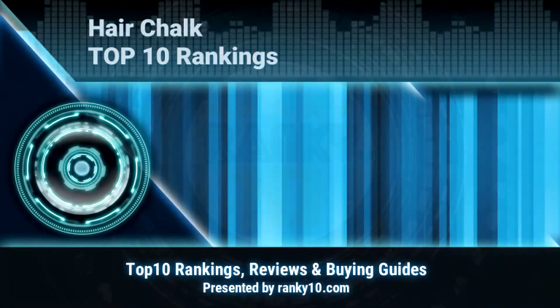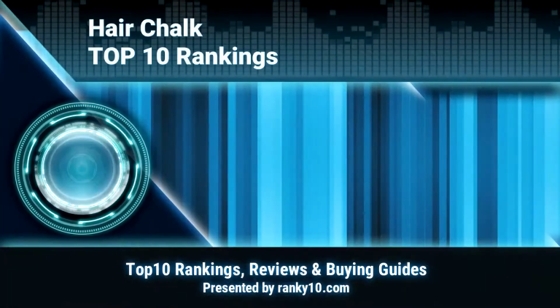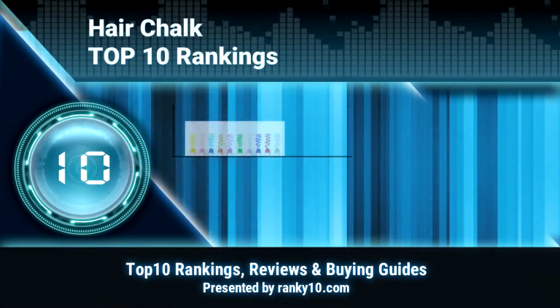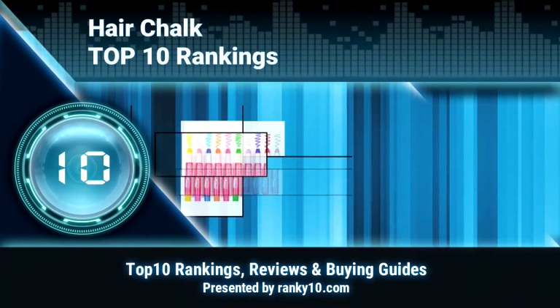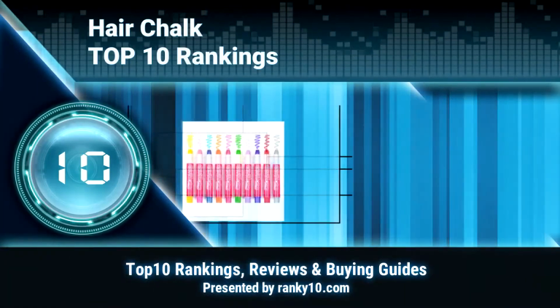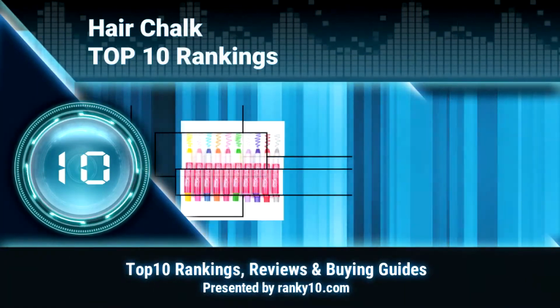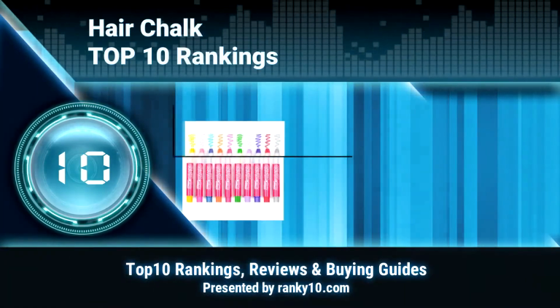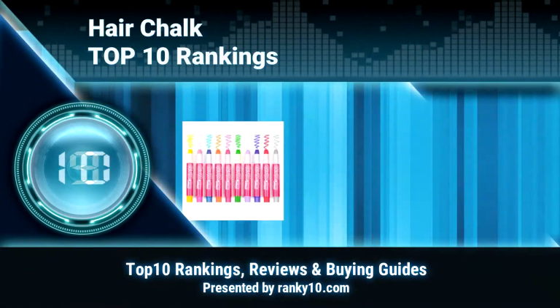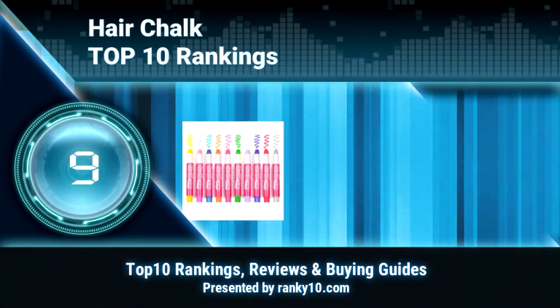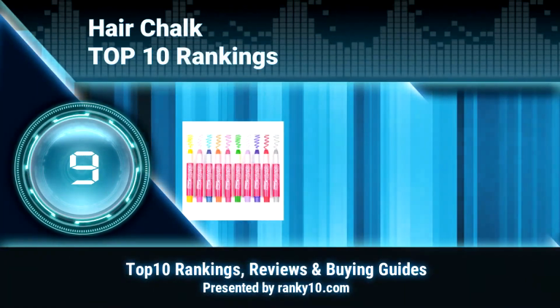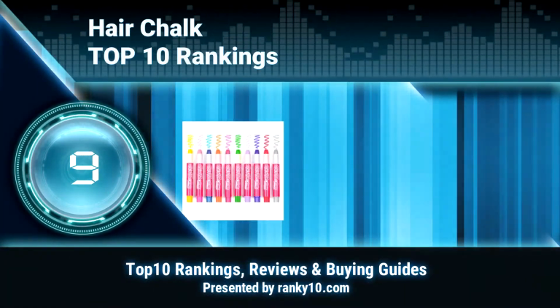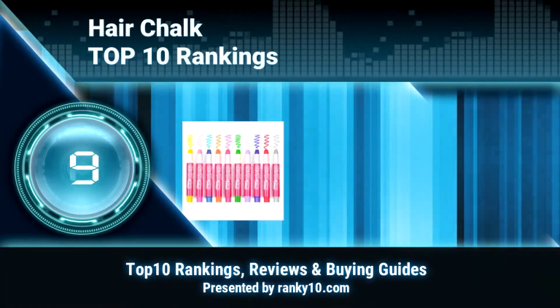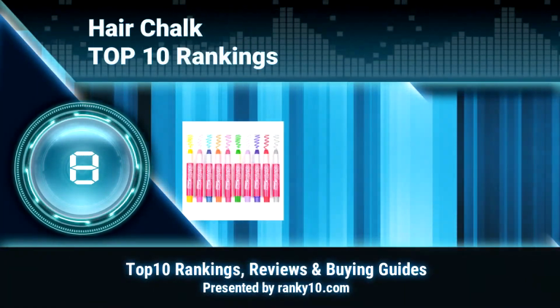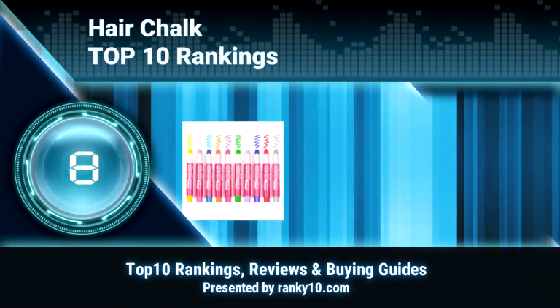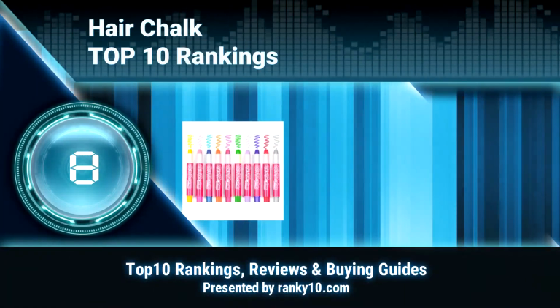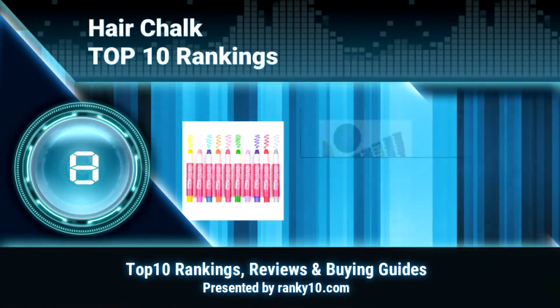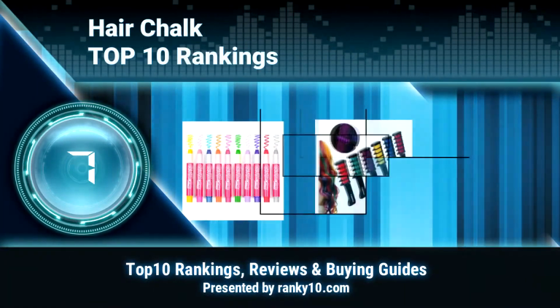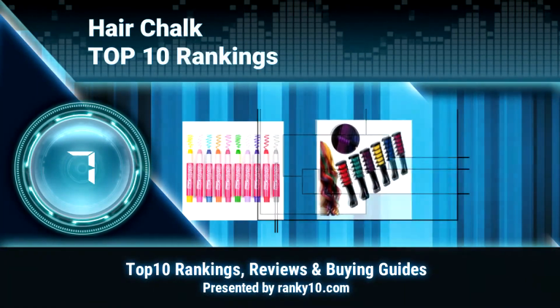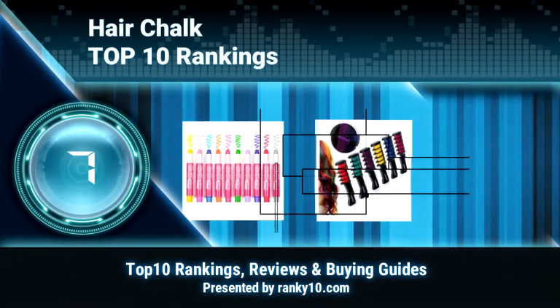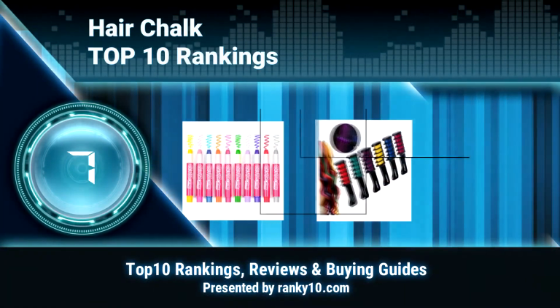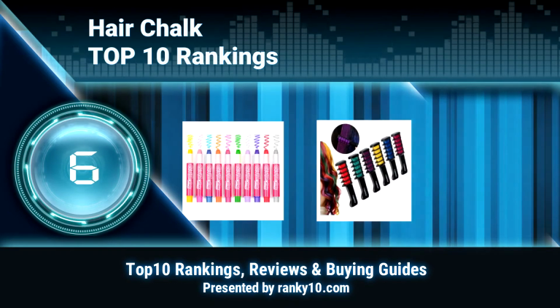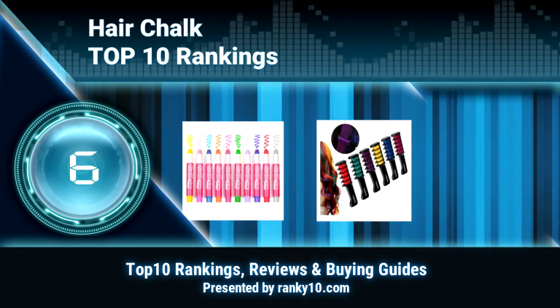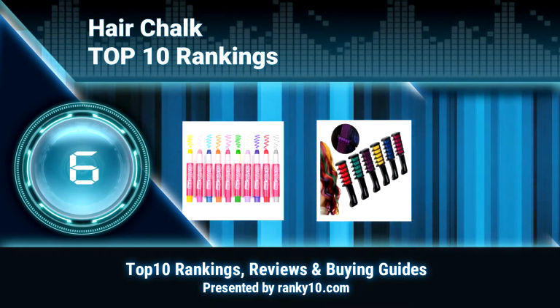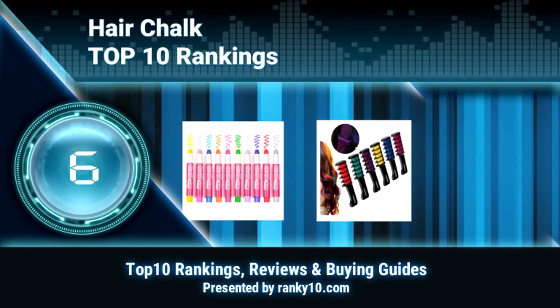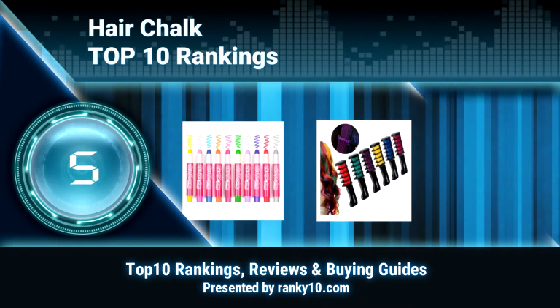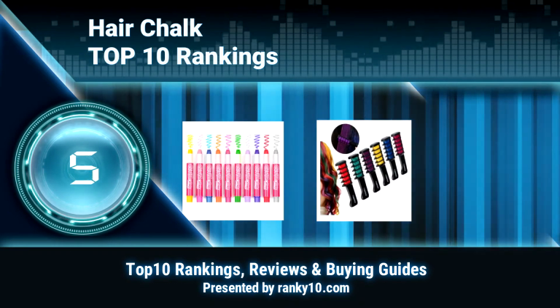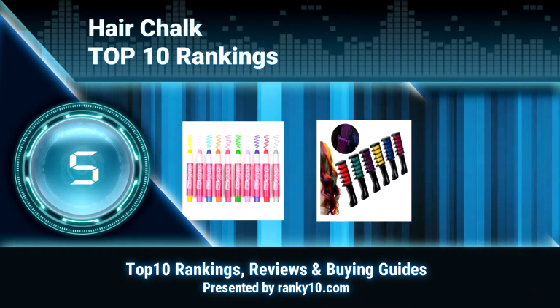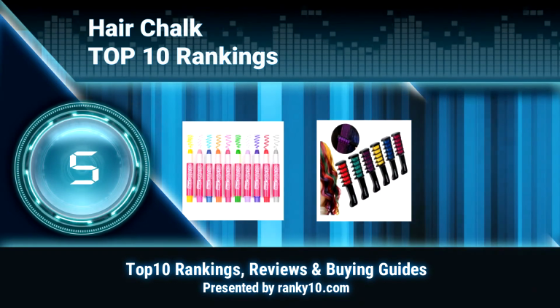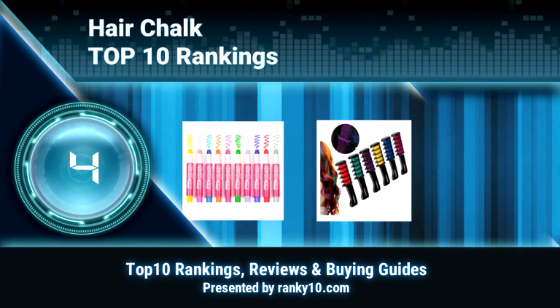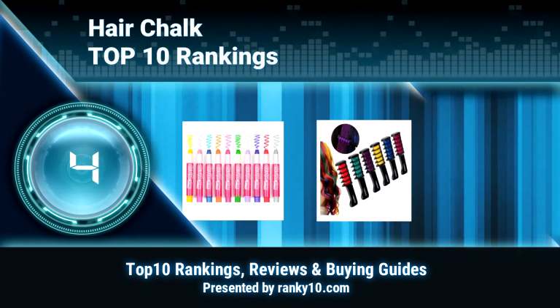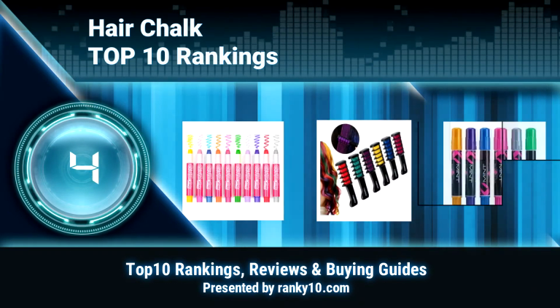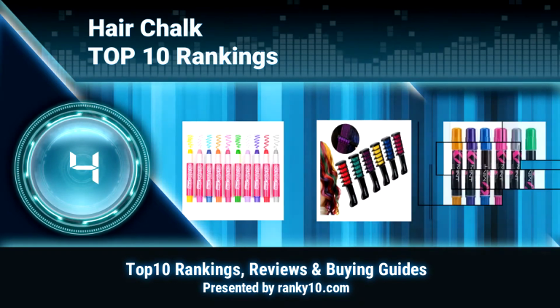Welcome to Ranky 10 Video Rankings. We announce the Top 10 Rankings of Hair Chalk. Let's get started.